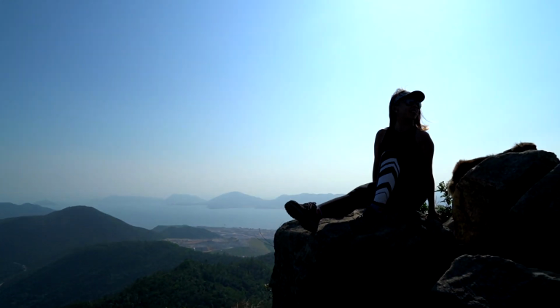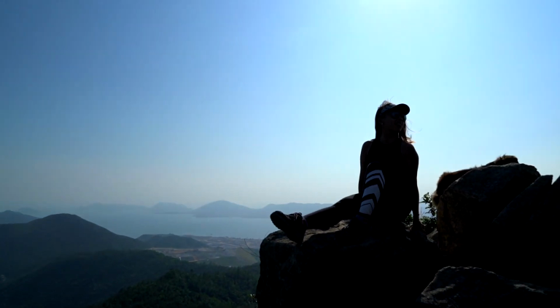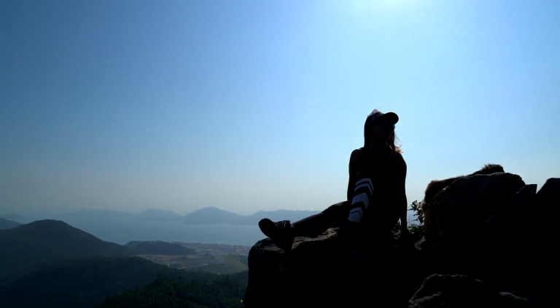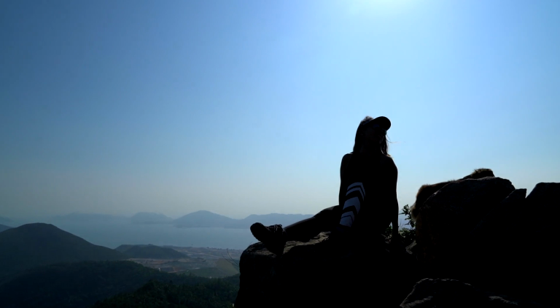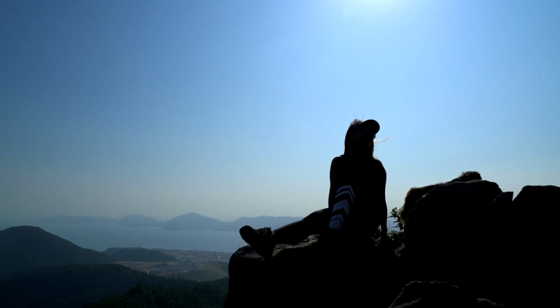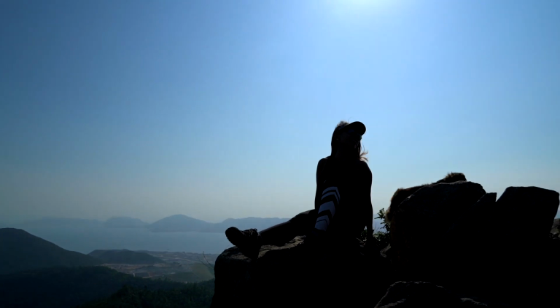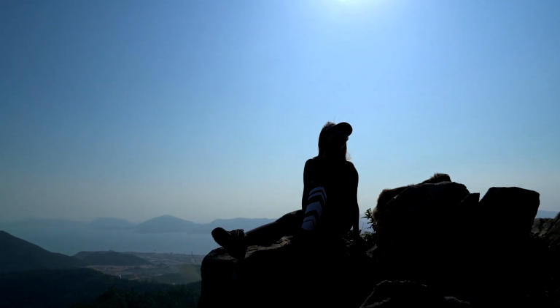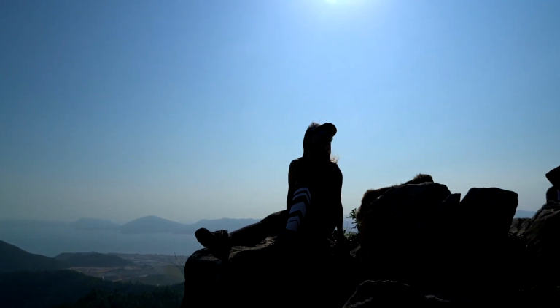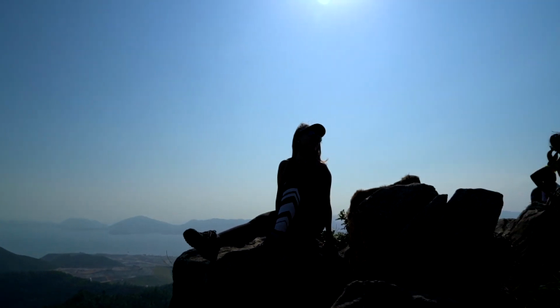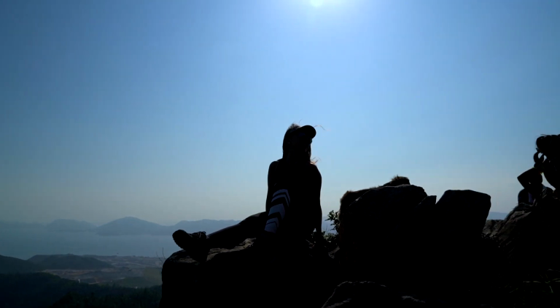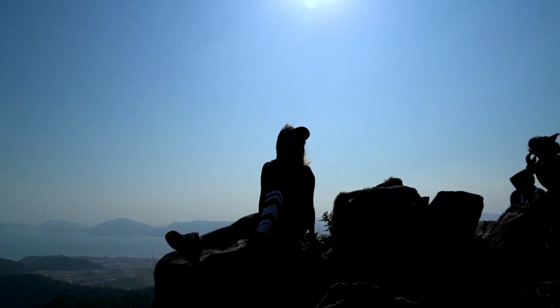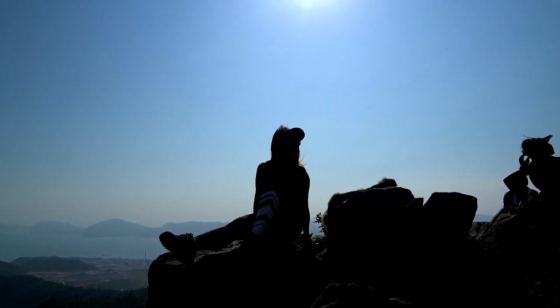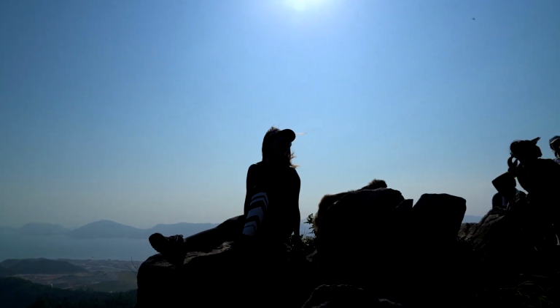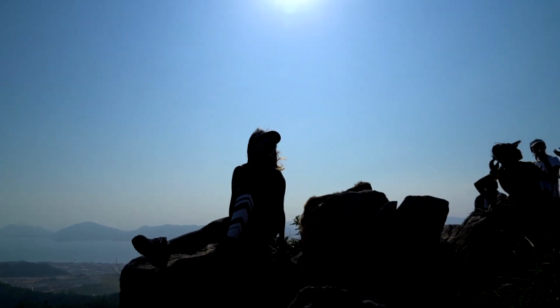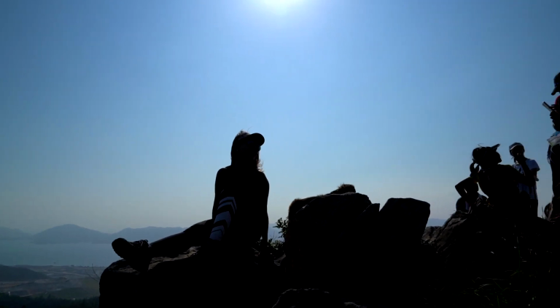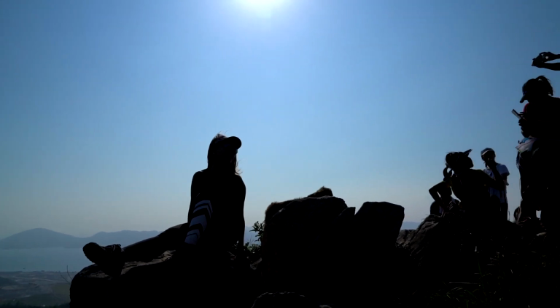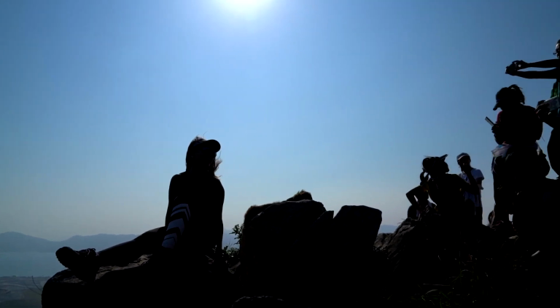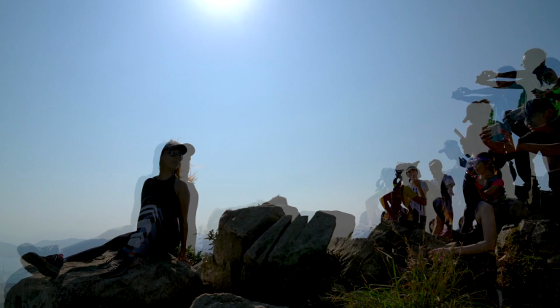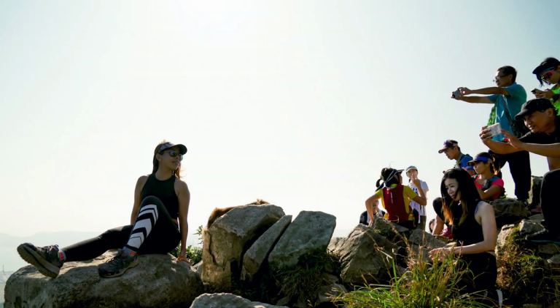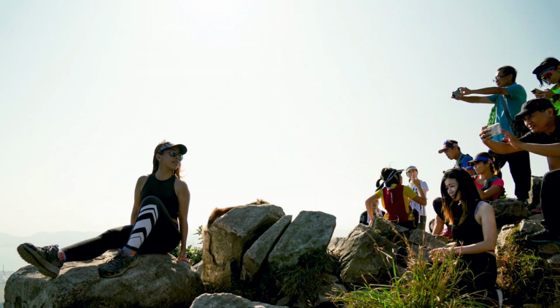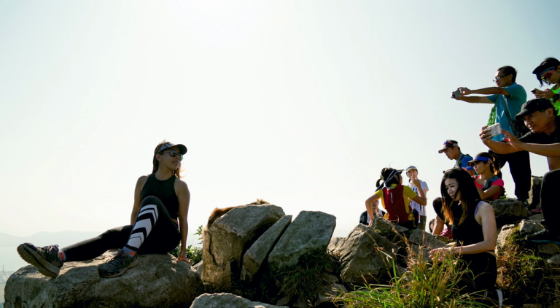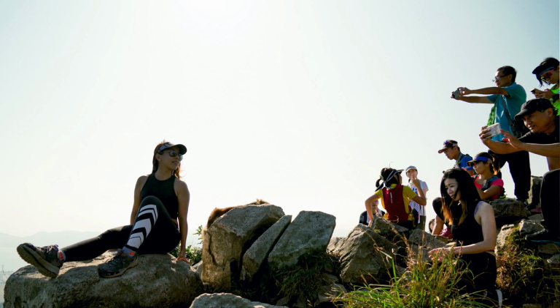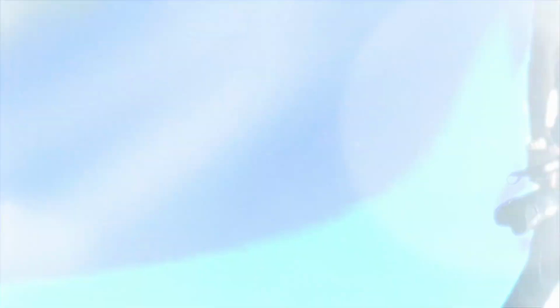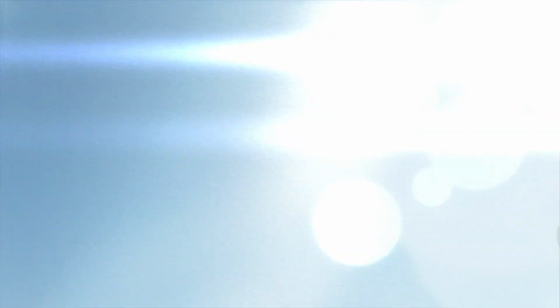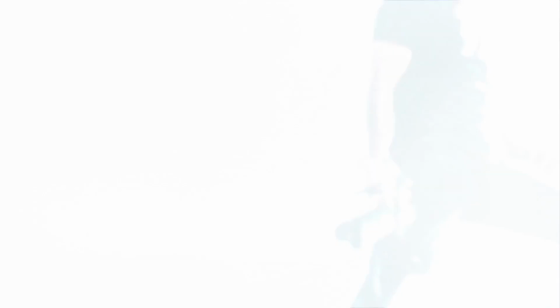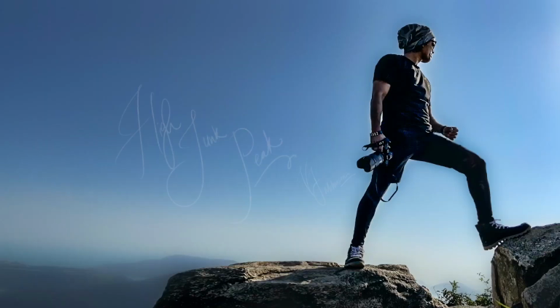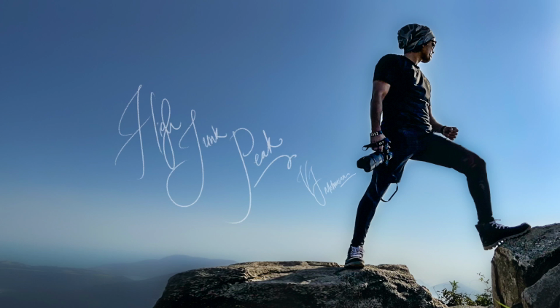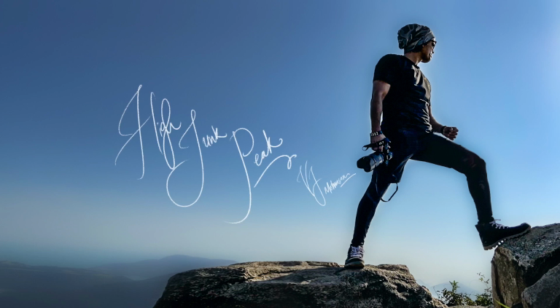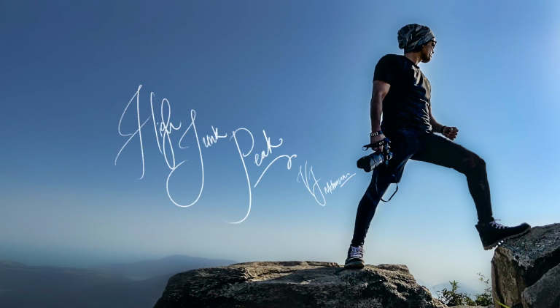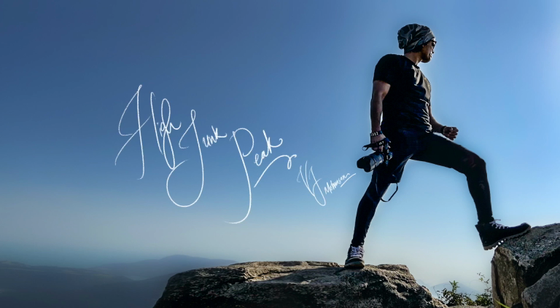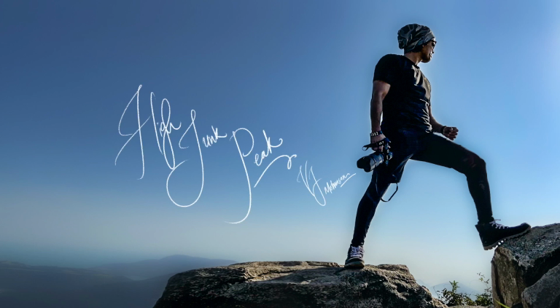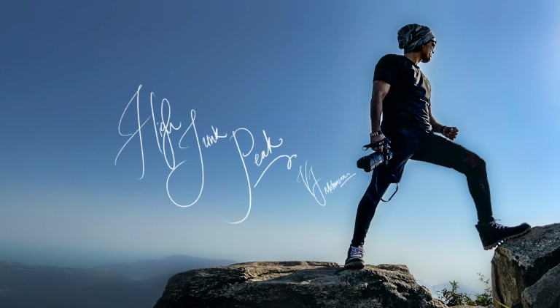And people taking pictures — this is the peak point. Welcome to High Junk Peak with me, Vijay Johansson.